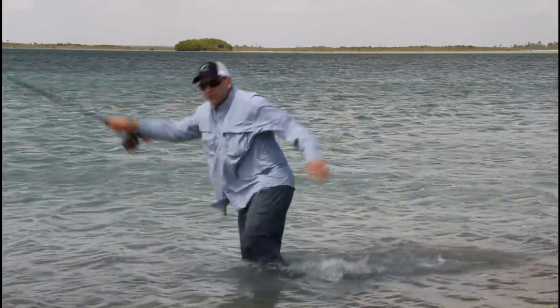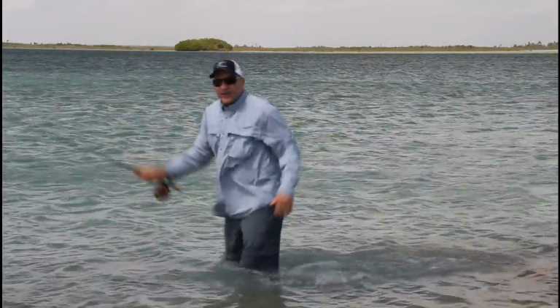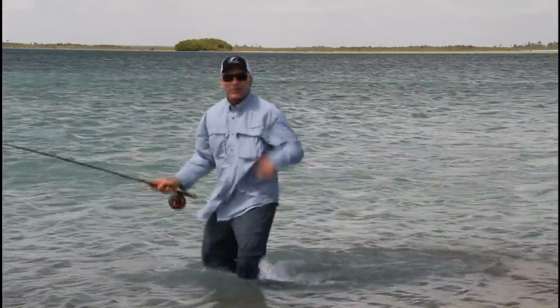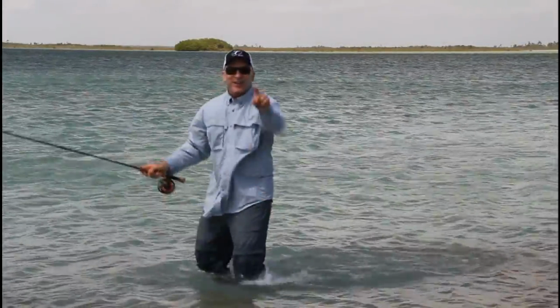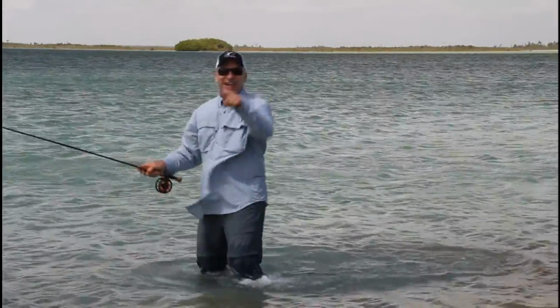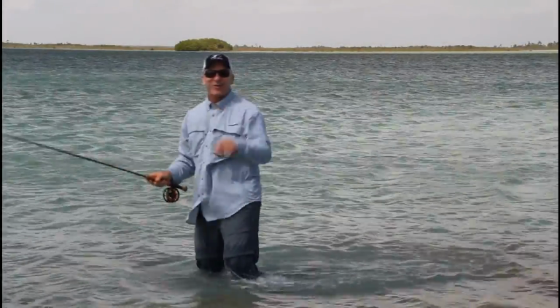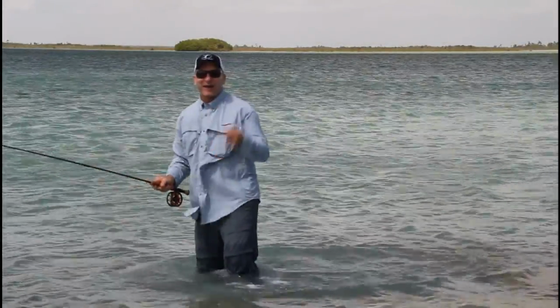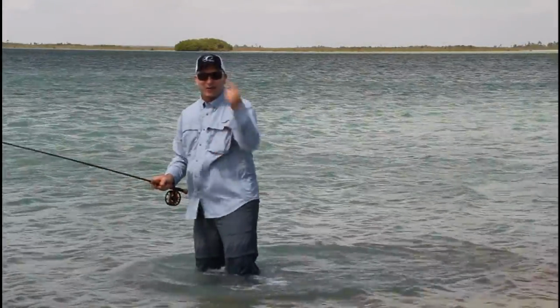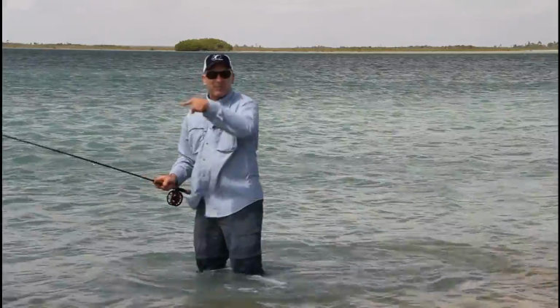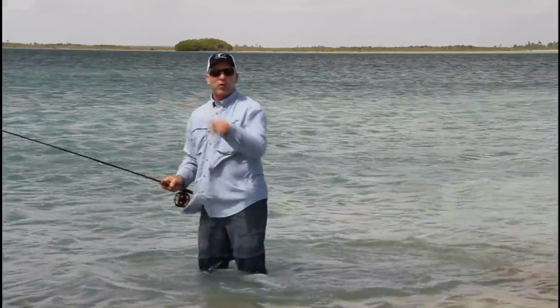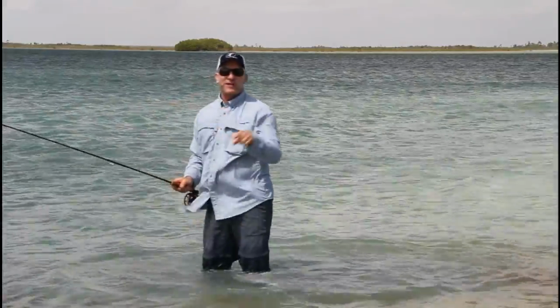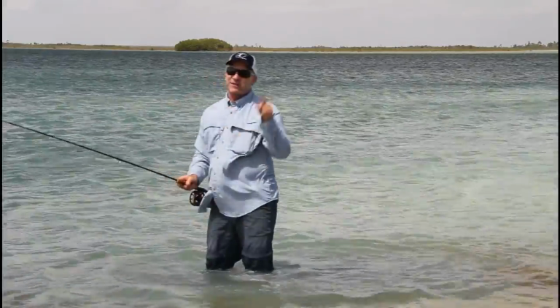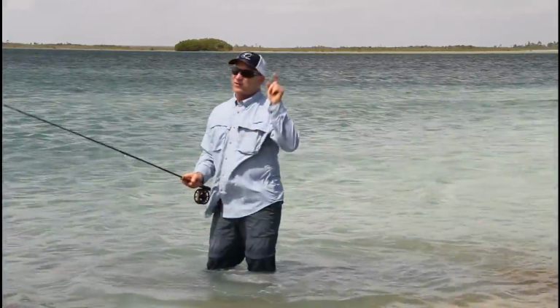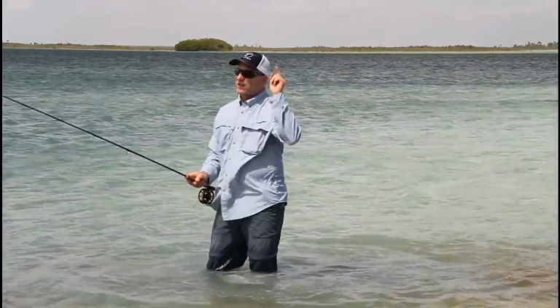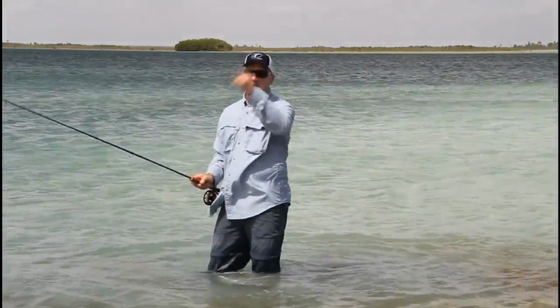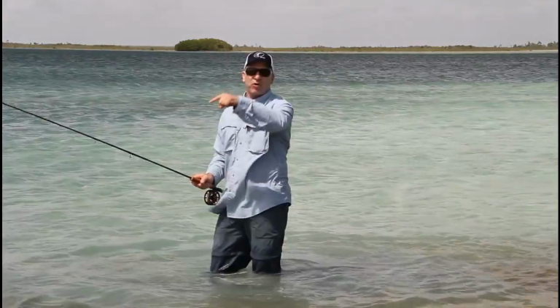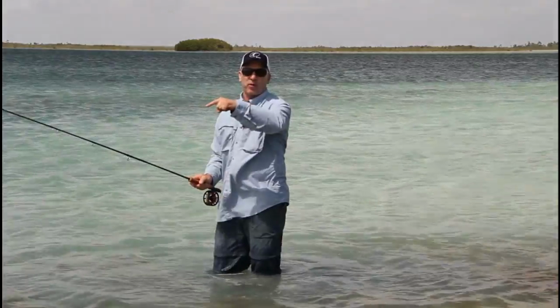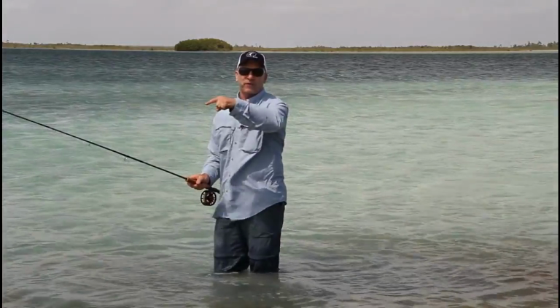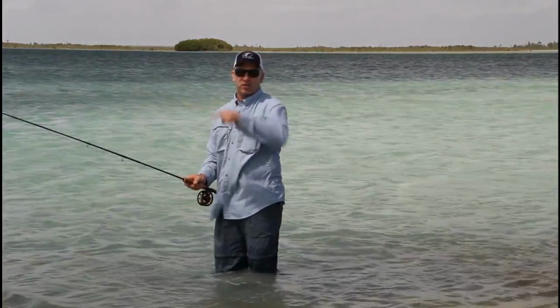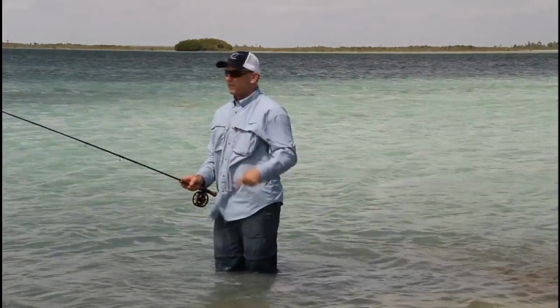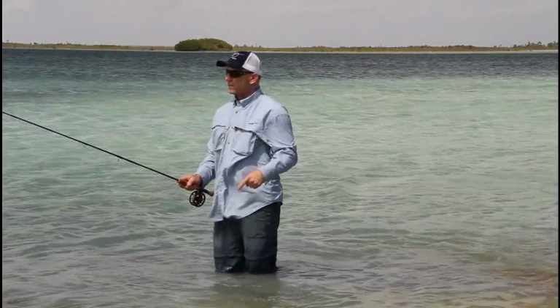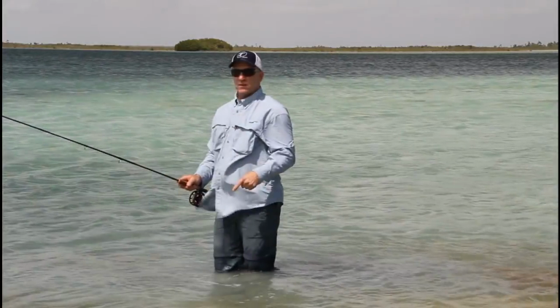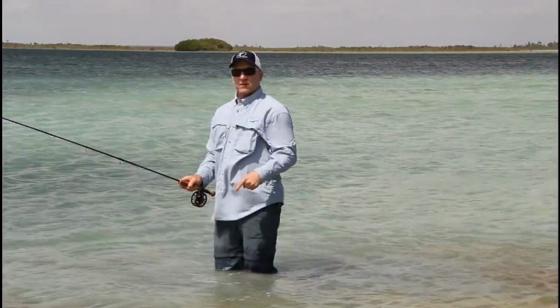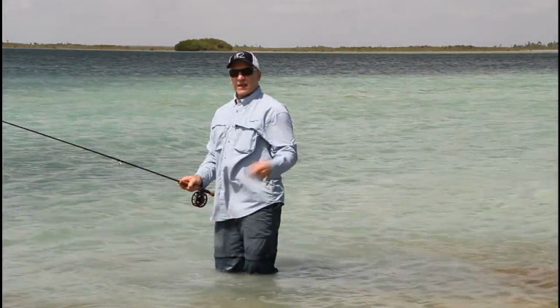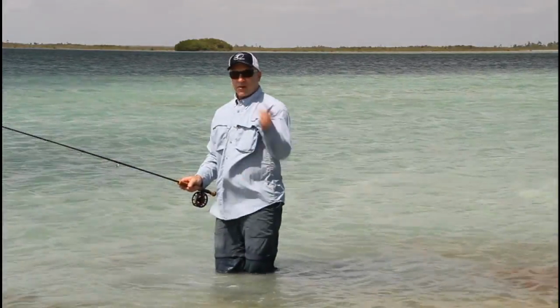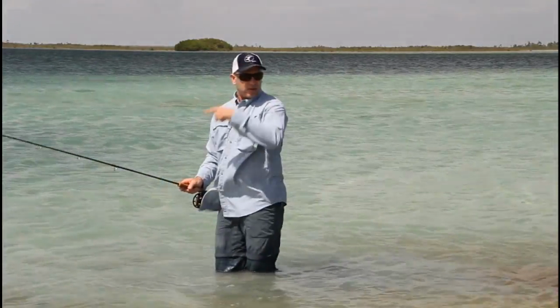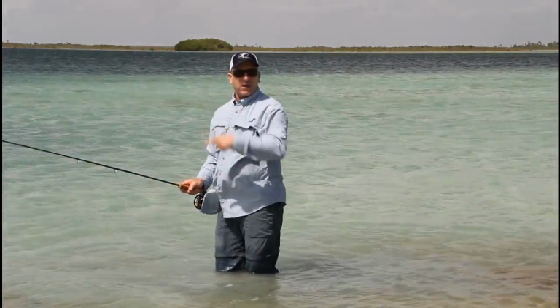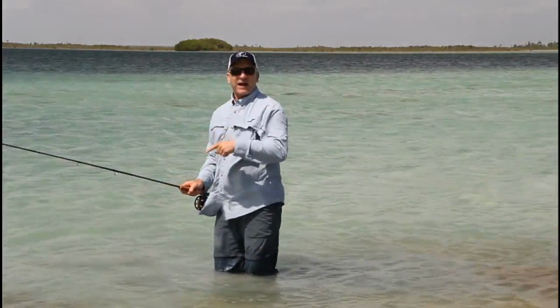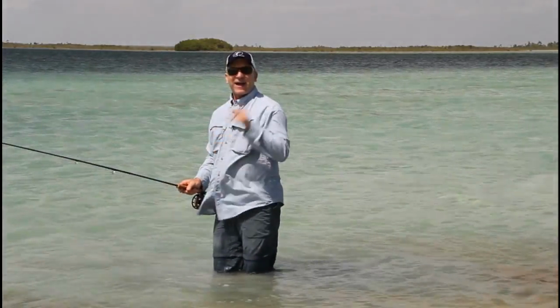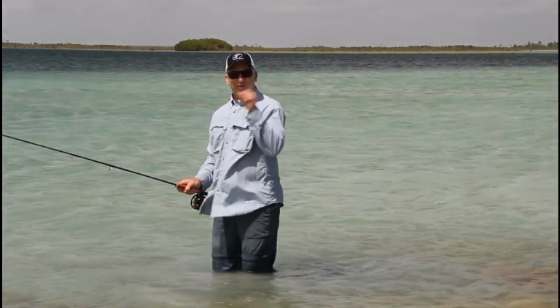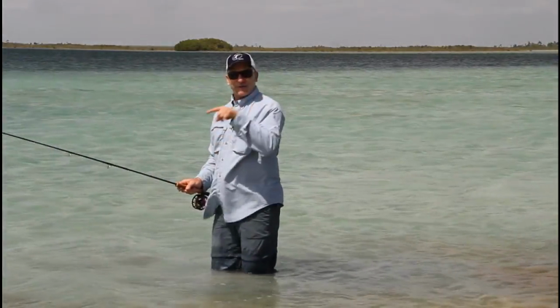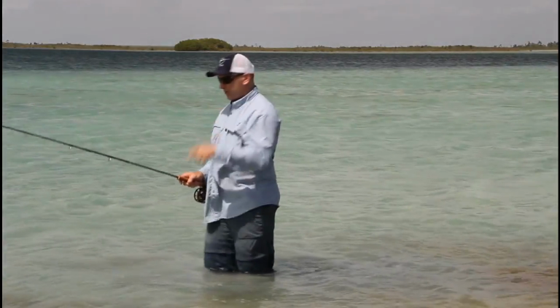Put that power near the end of the stroke, give it a good haul, and you'll look like Echo Man. You'll get more distance and you'll catch more bonefish. Now I've got to go fishing.